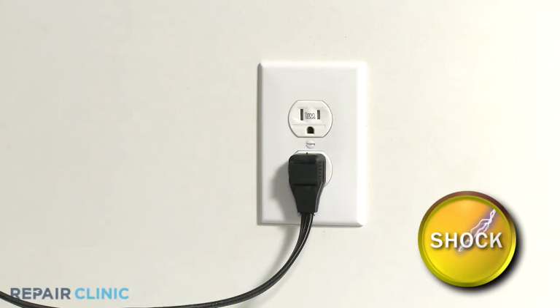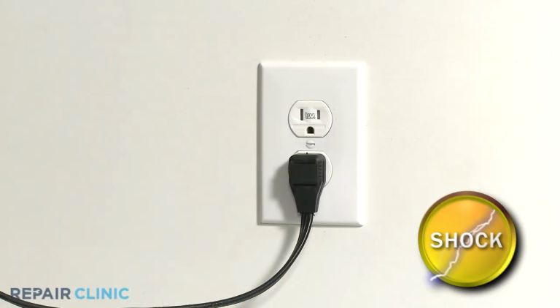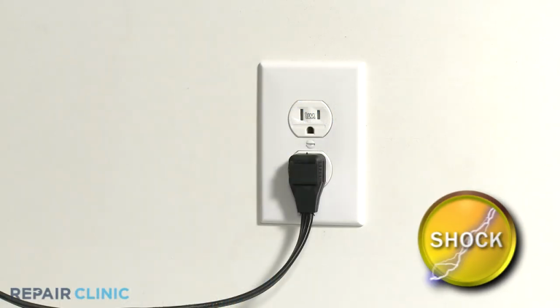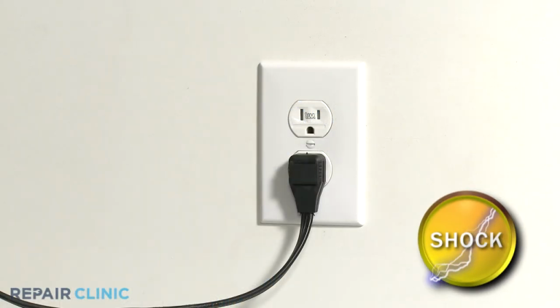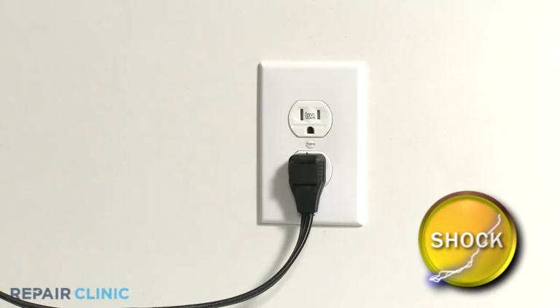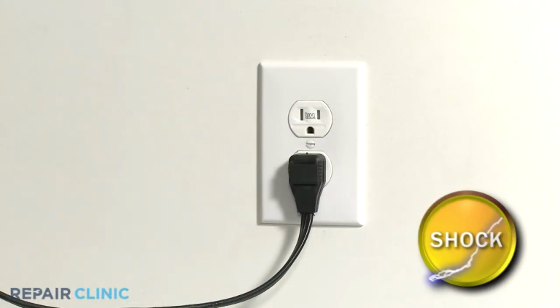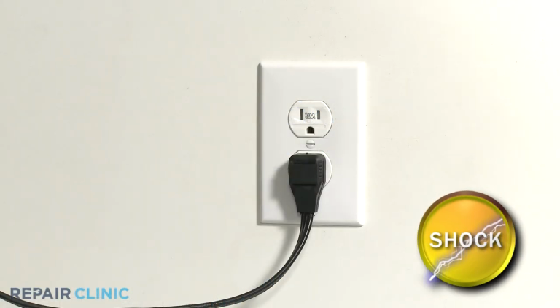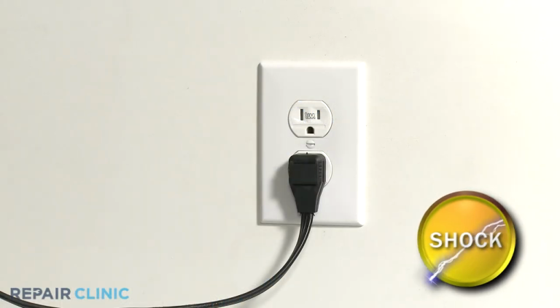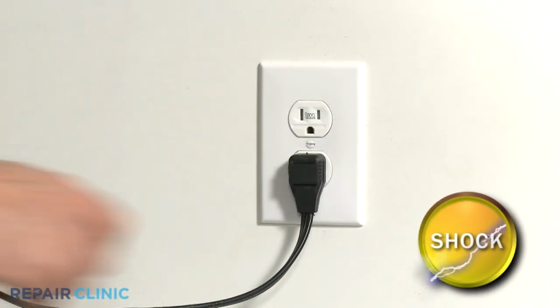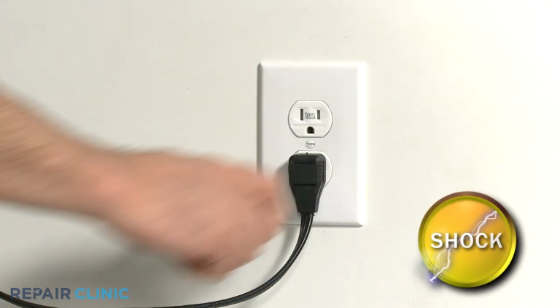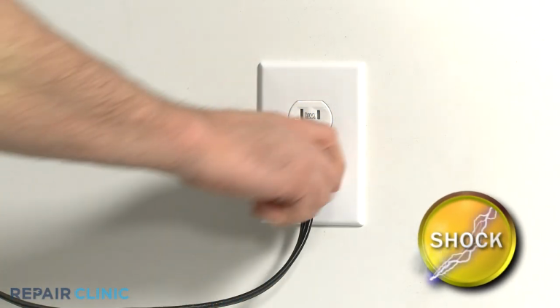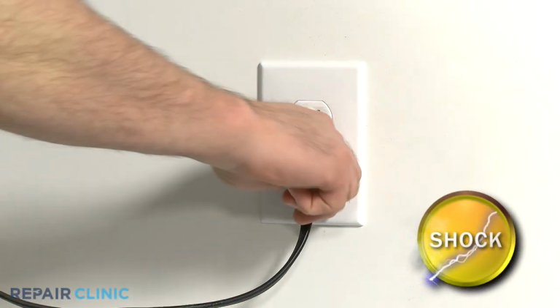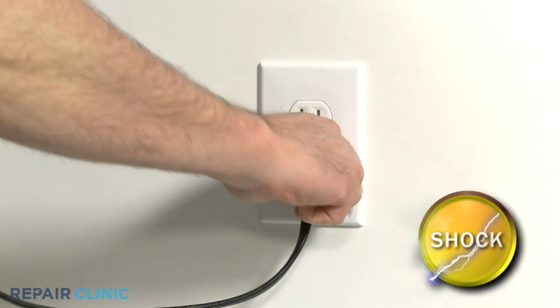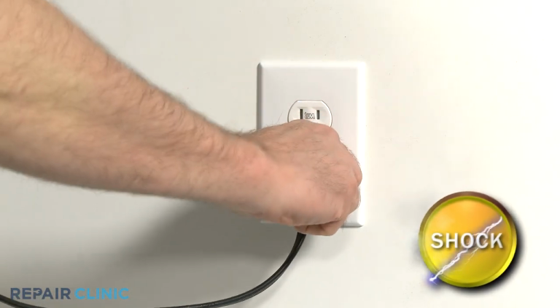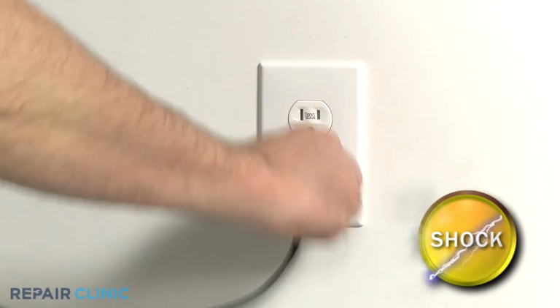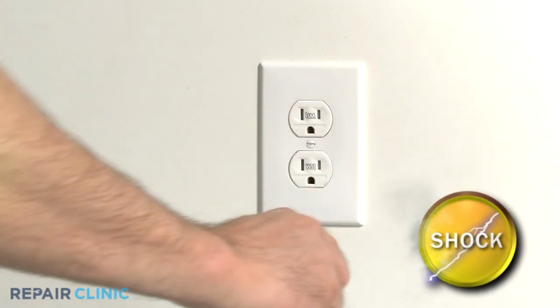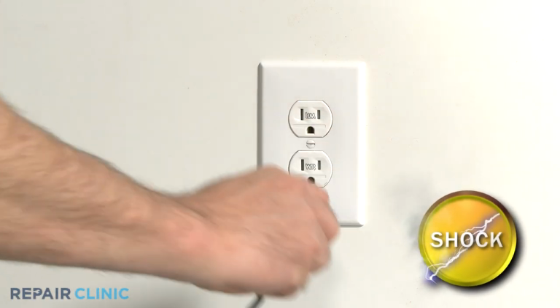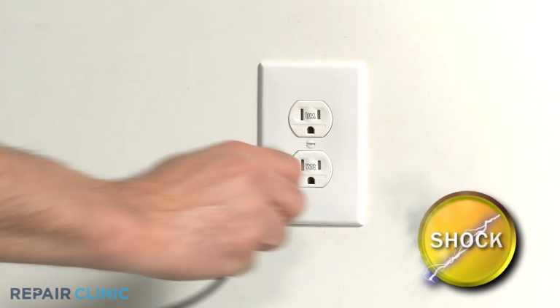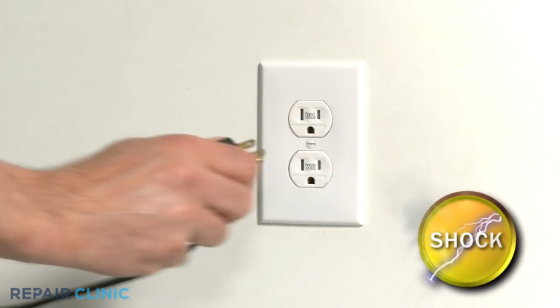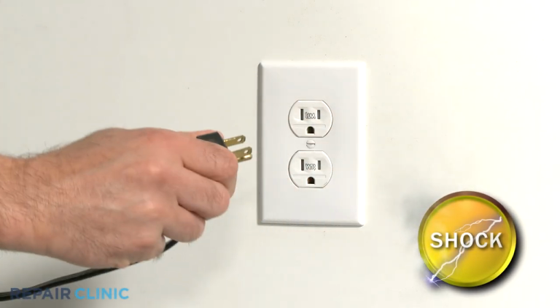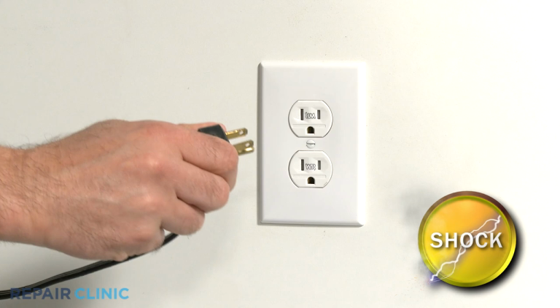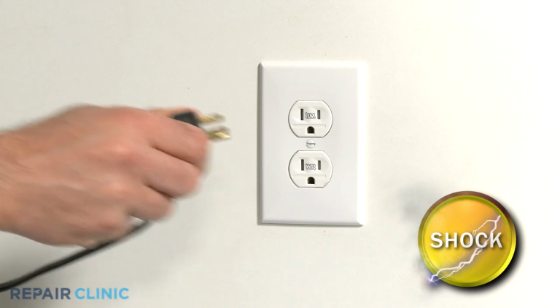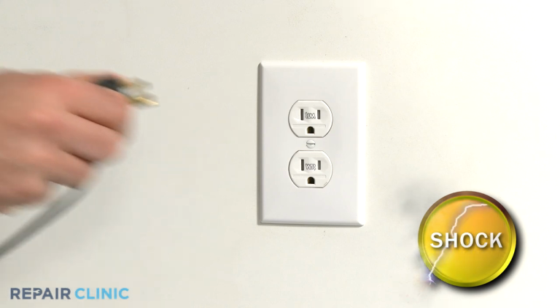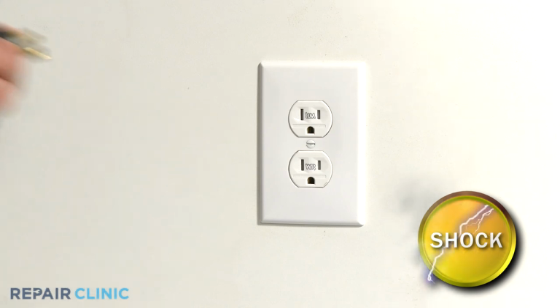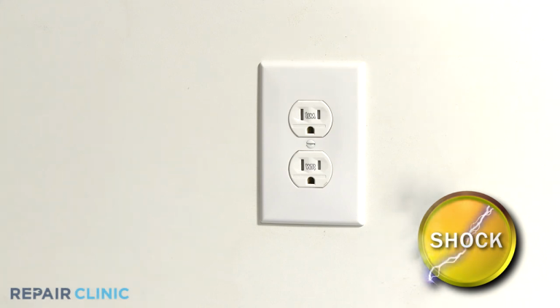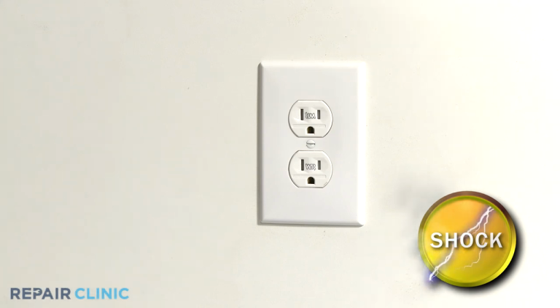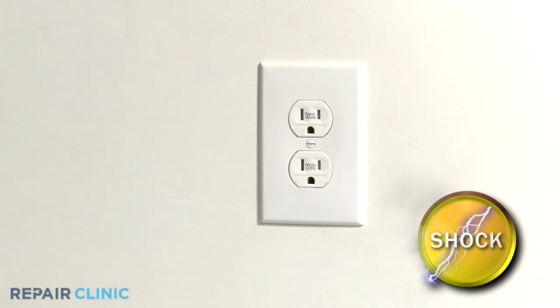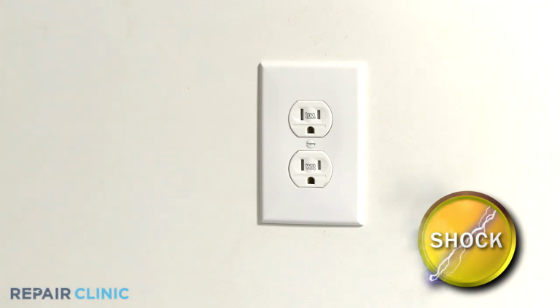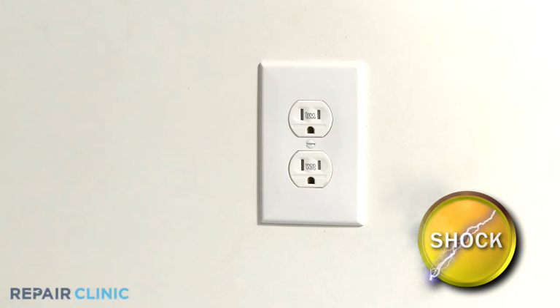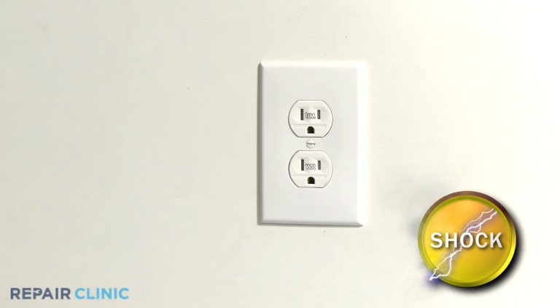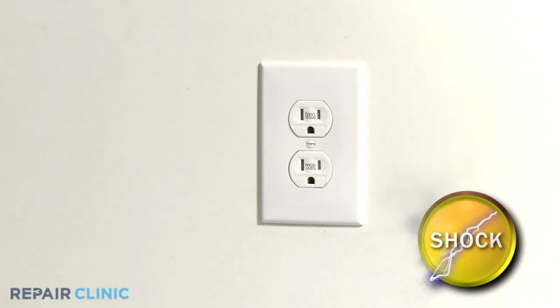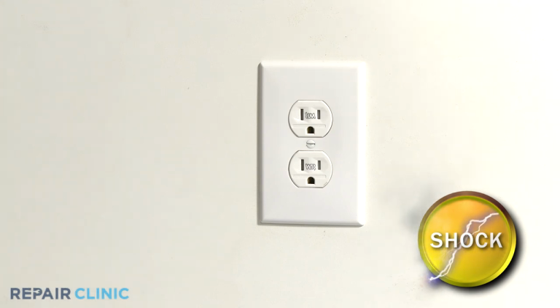Before you replace the component, be sure to unplug the refrigerator's power cord.